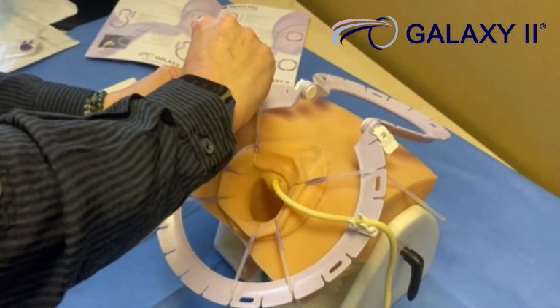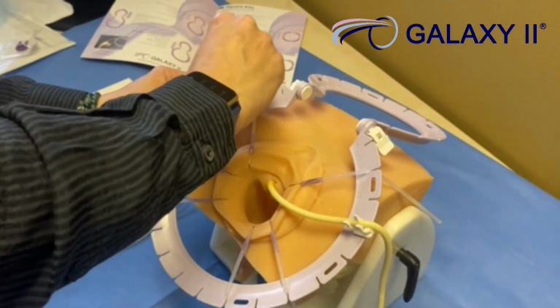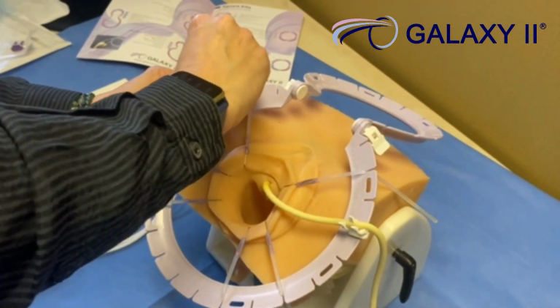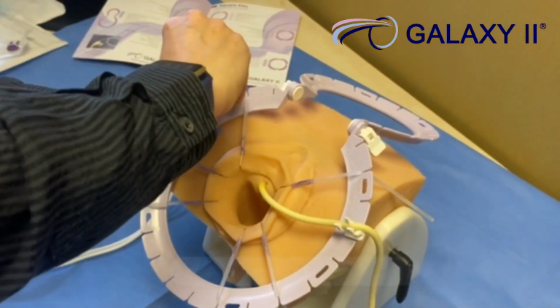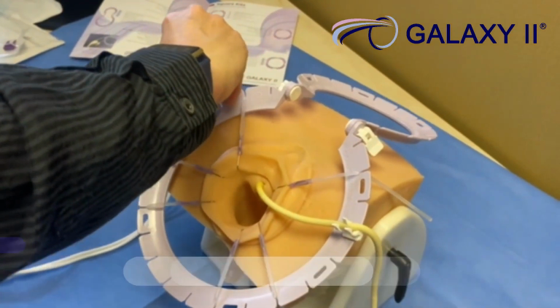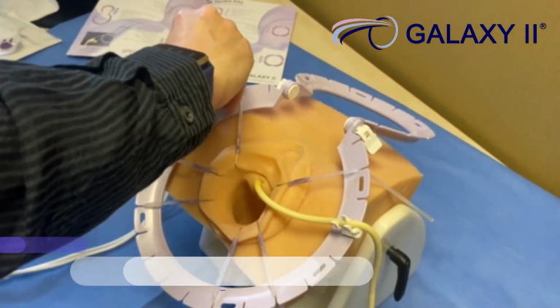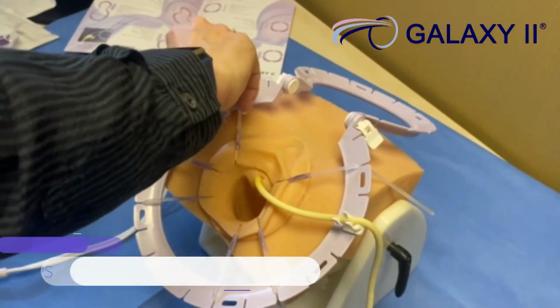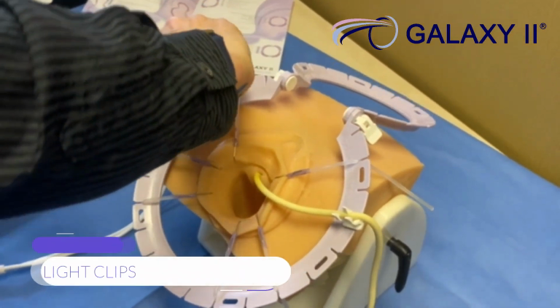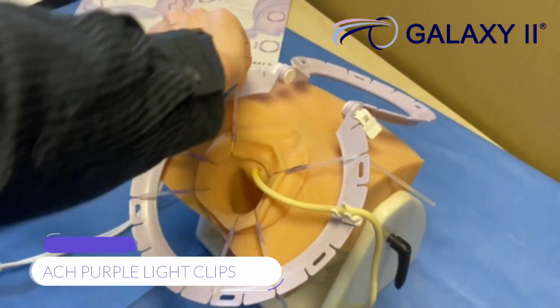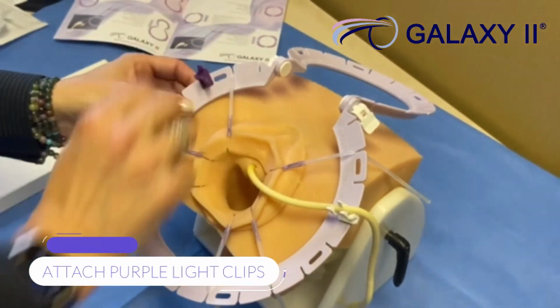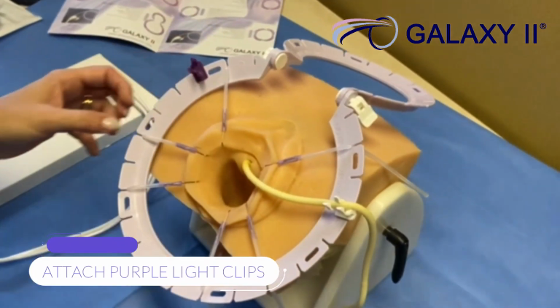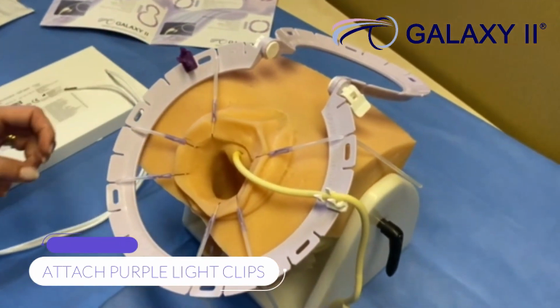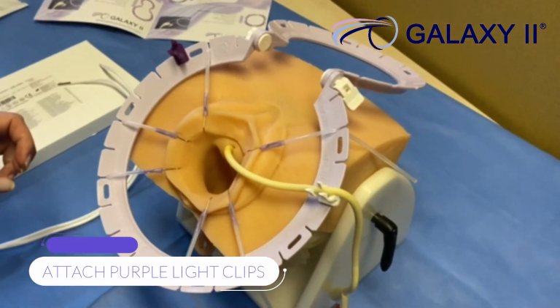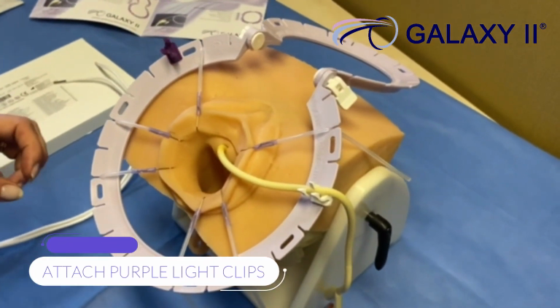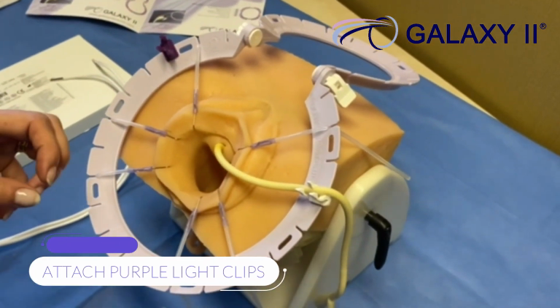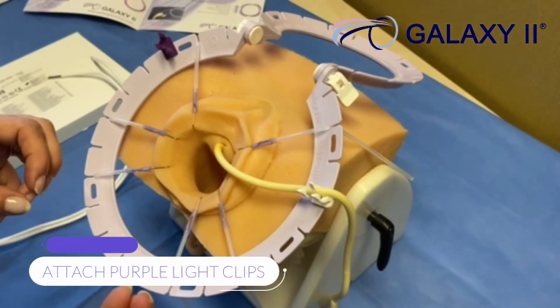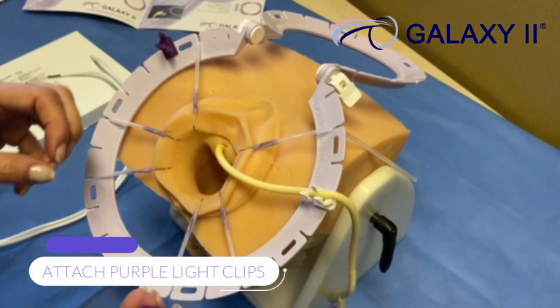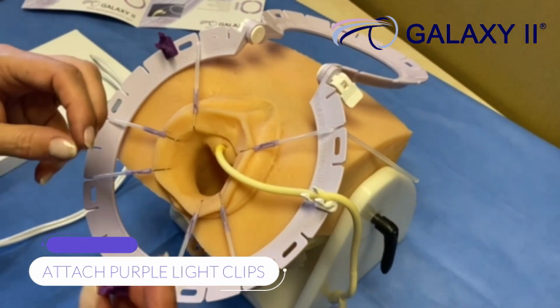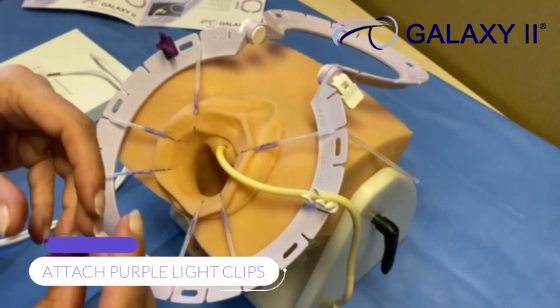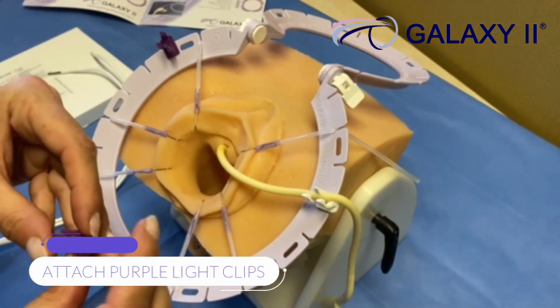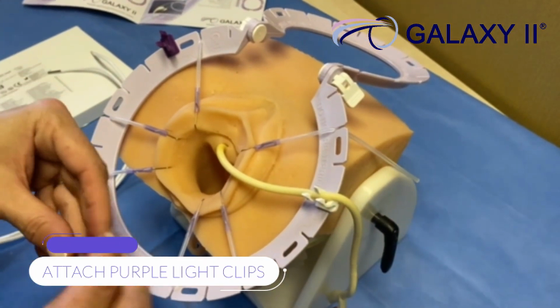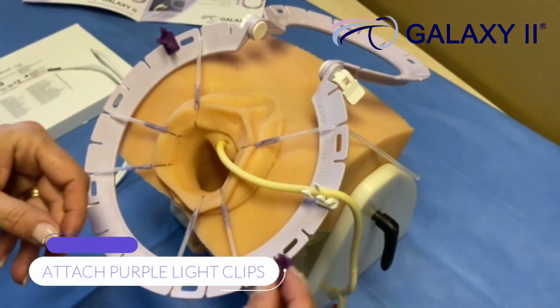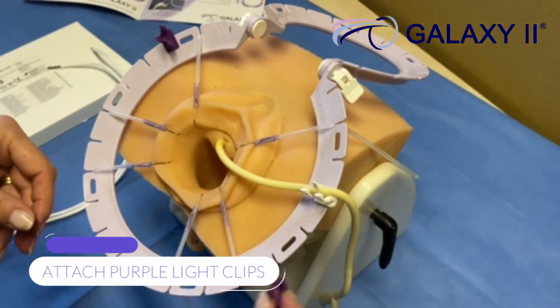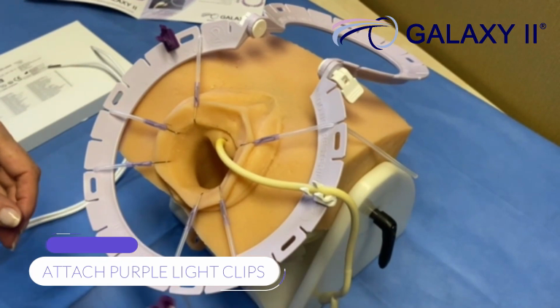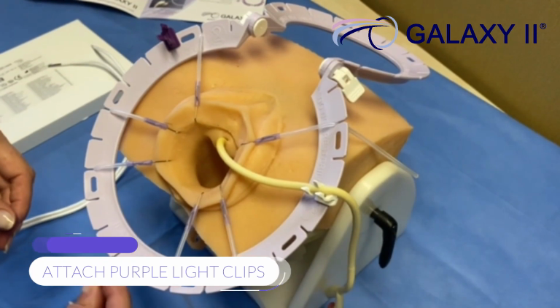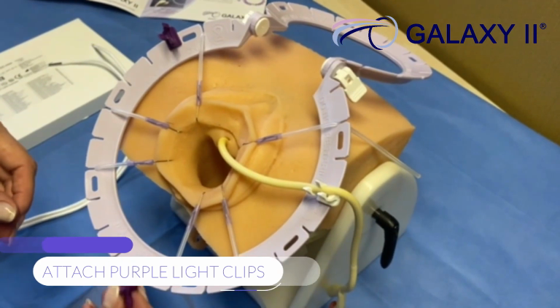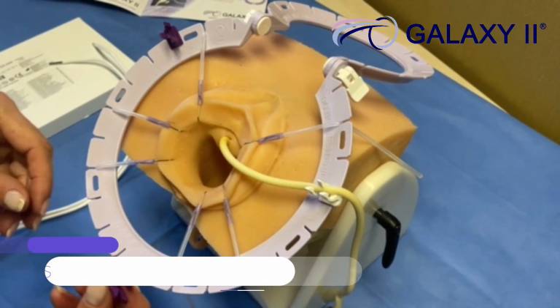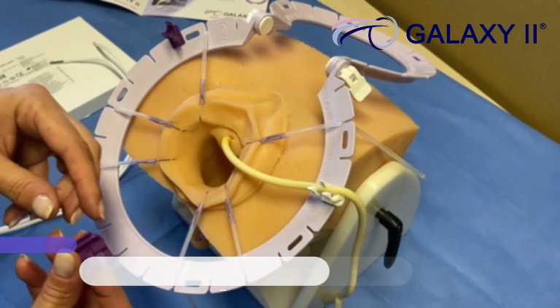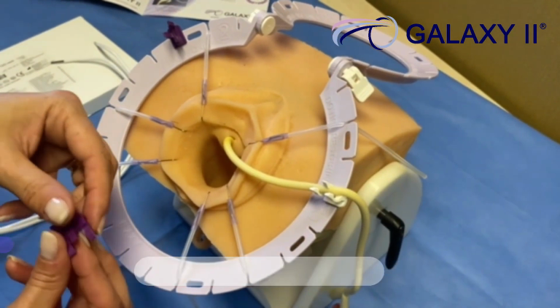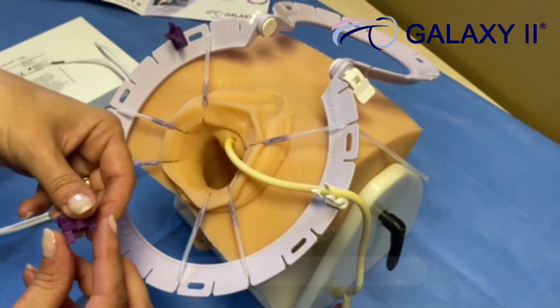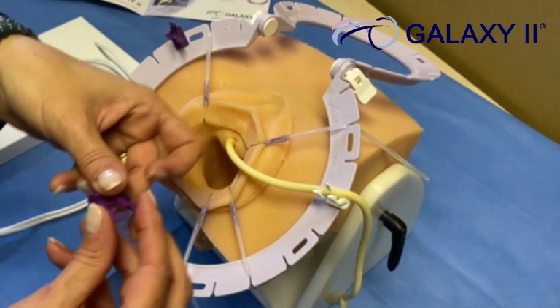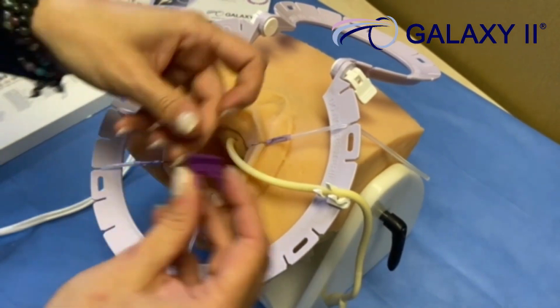Now, attach your purple light clips, placing them where you see necessary.